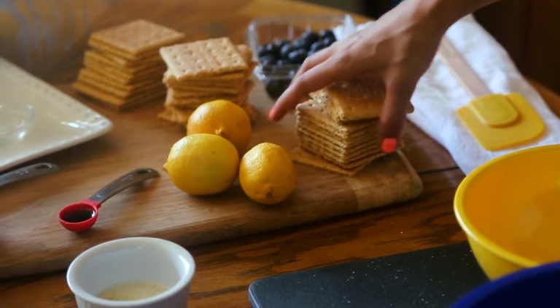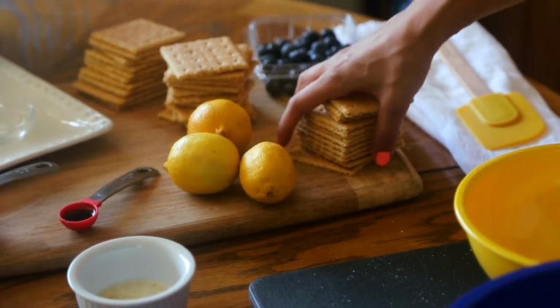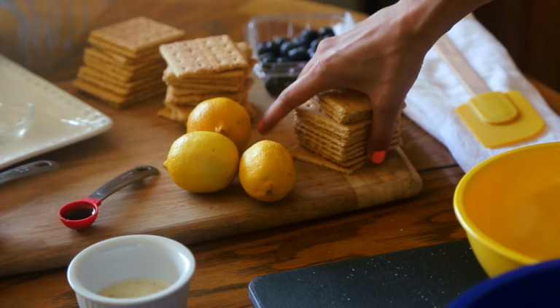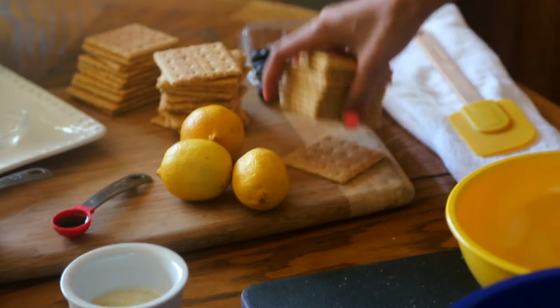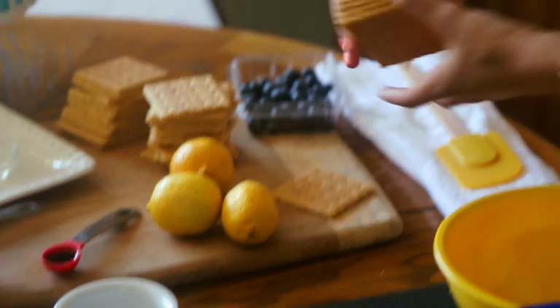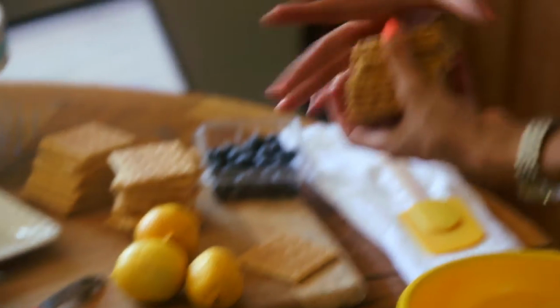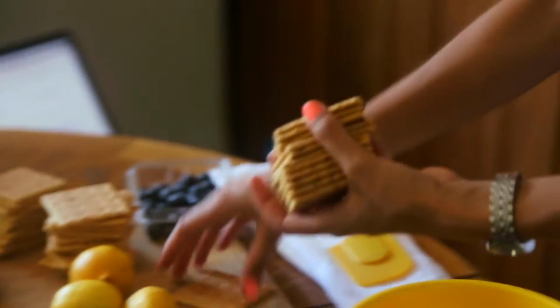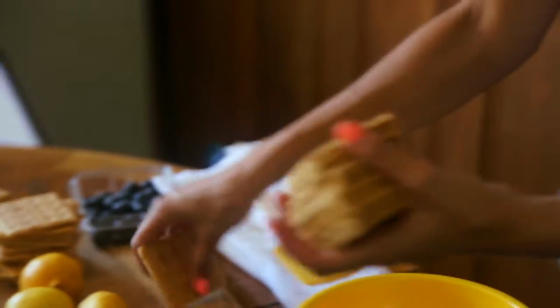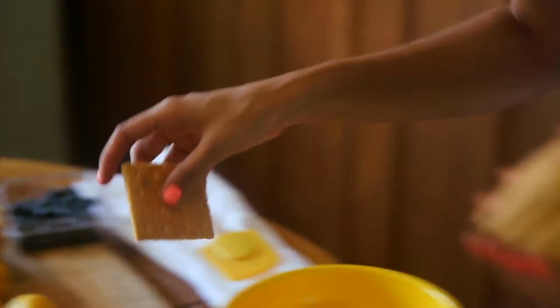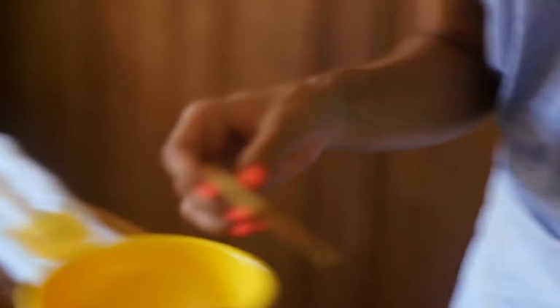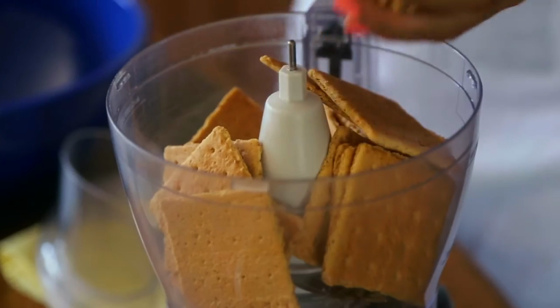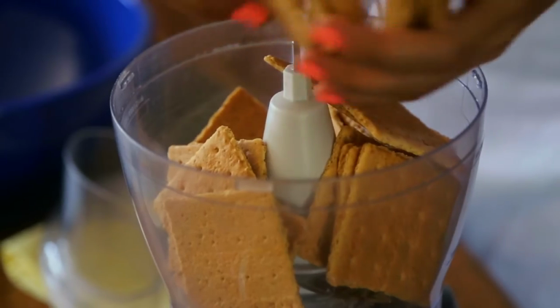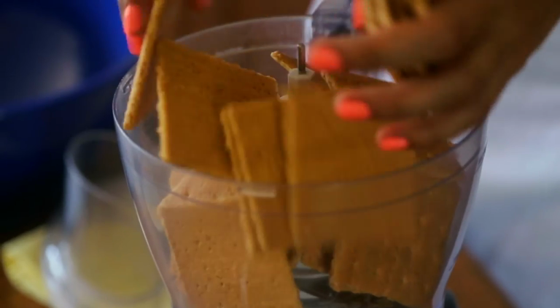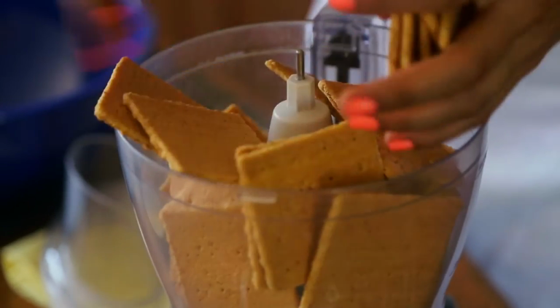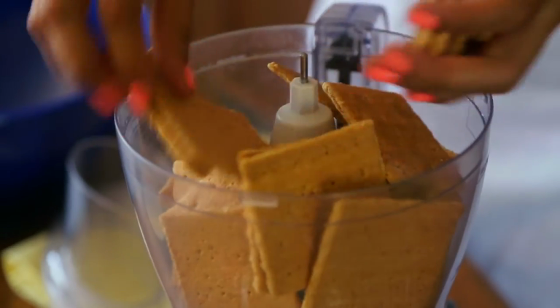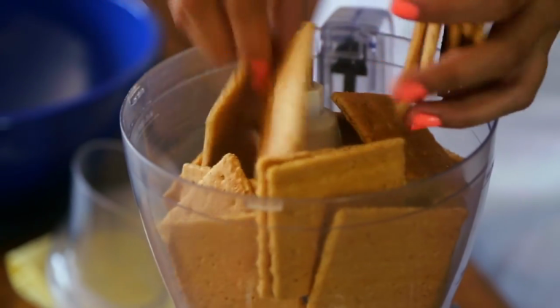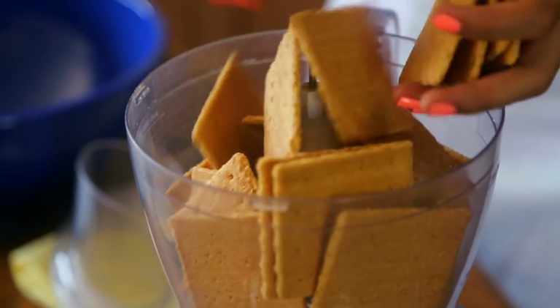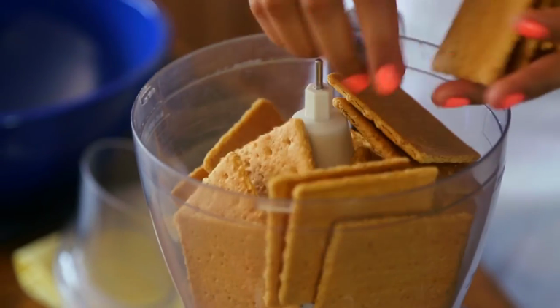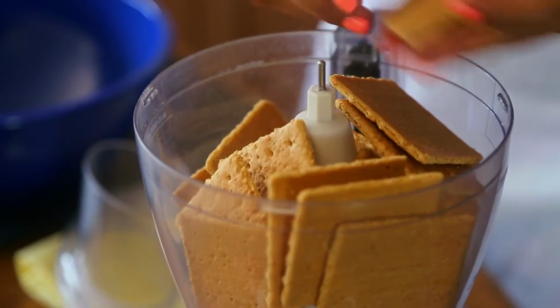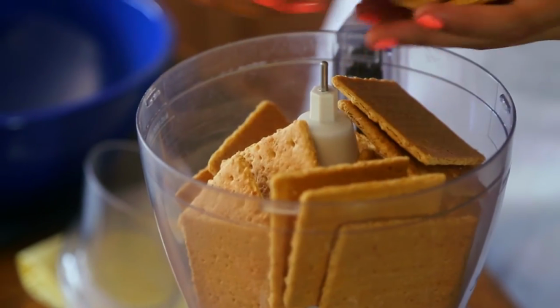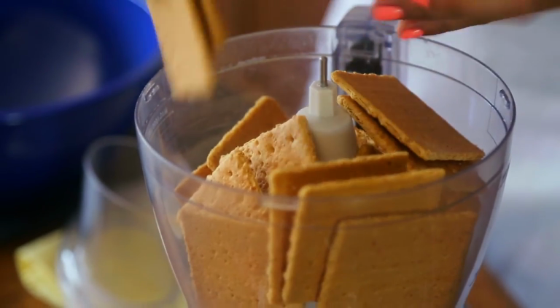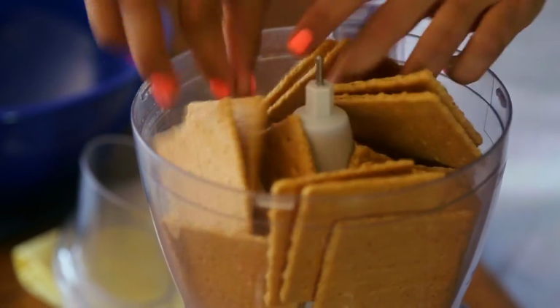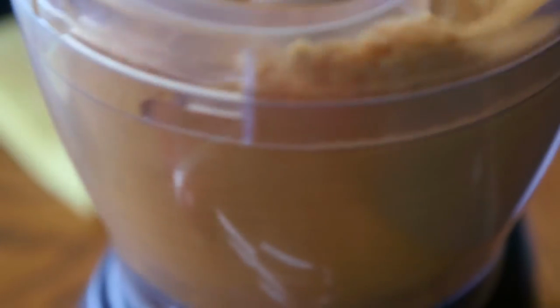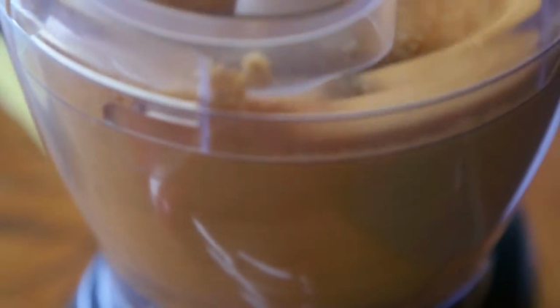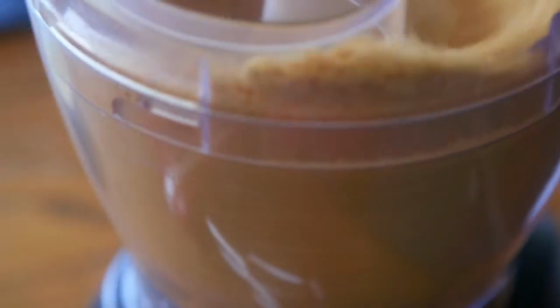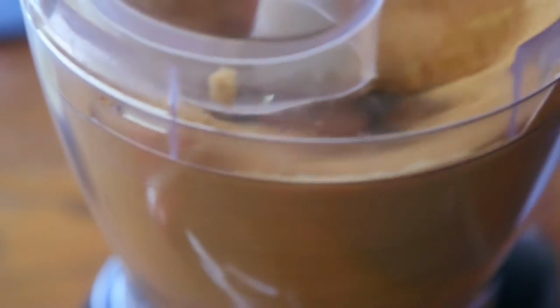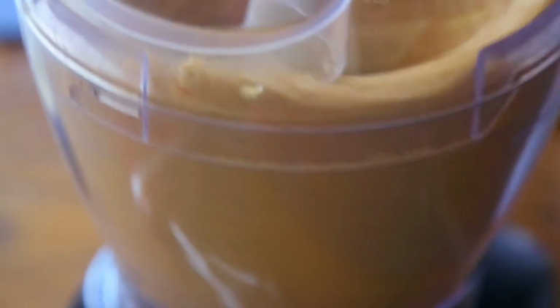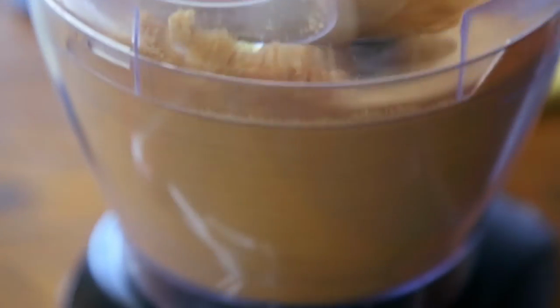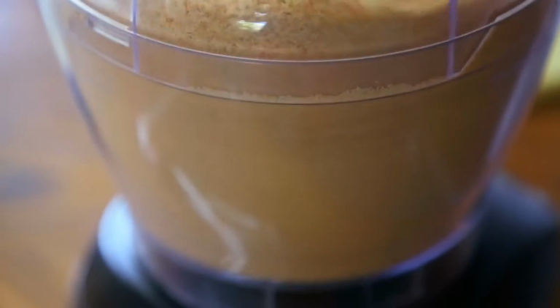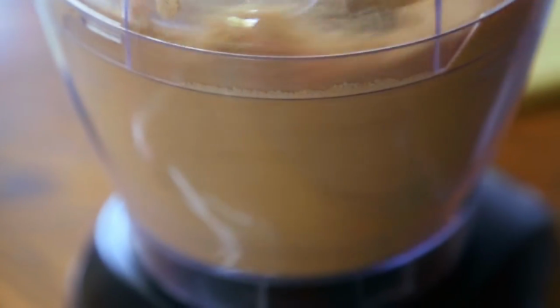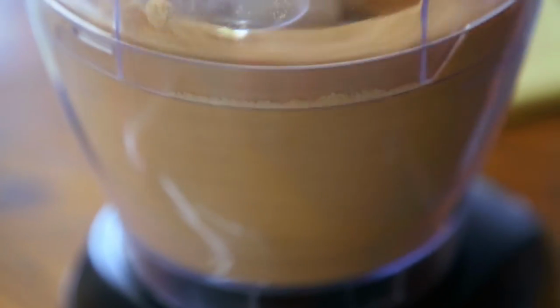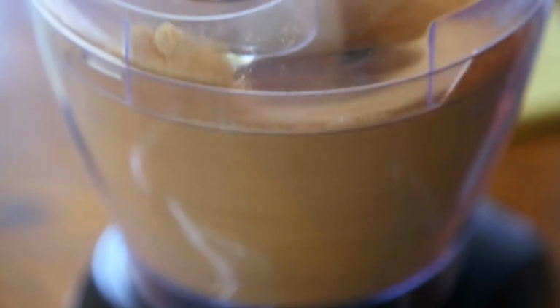First step: the famous graham cracker crust. We'll pulverize our graham crackers in a food processor.